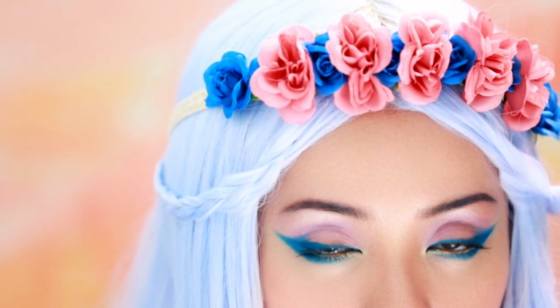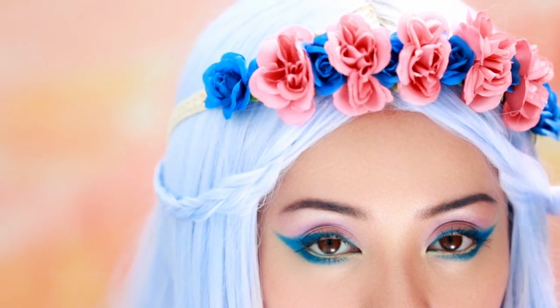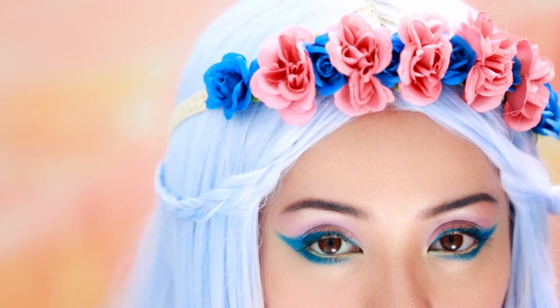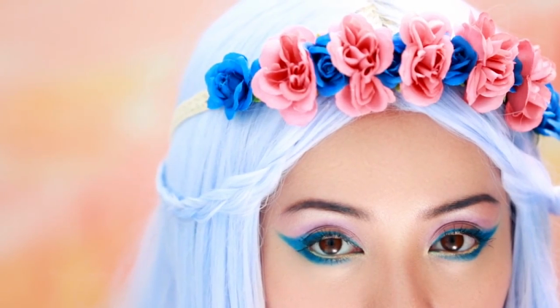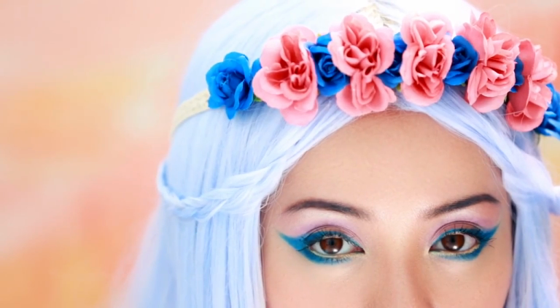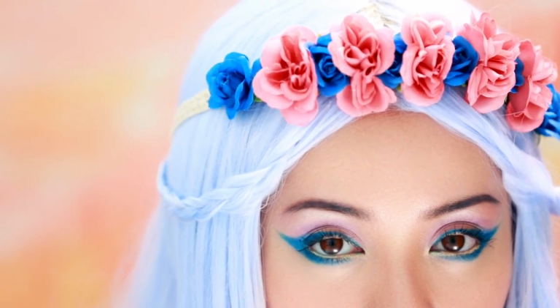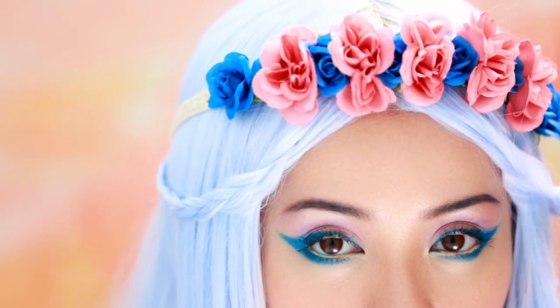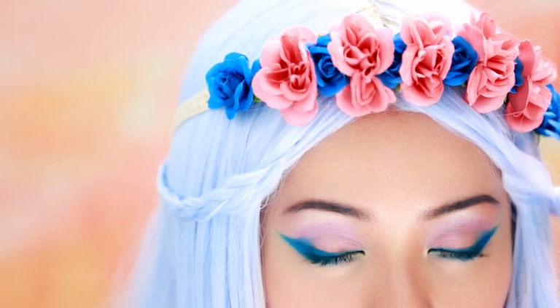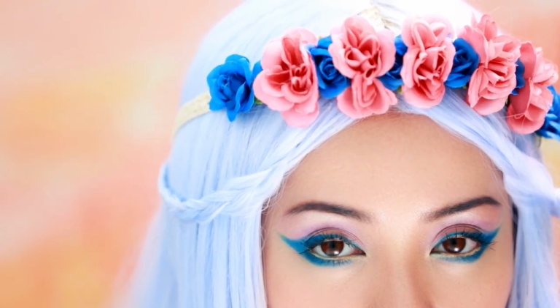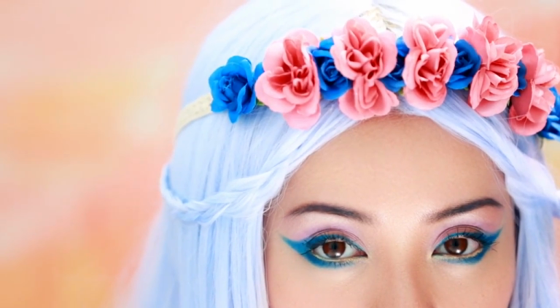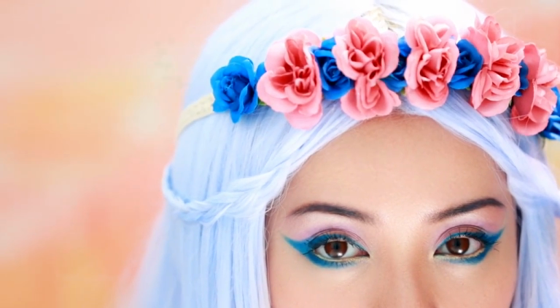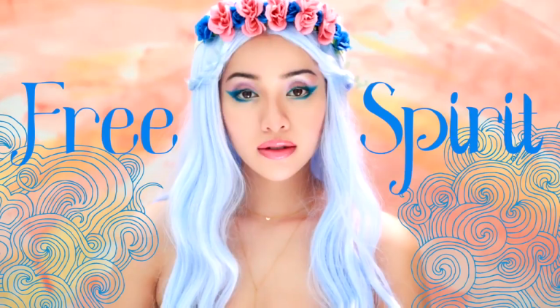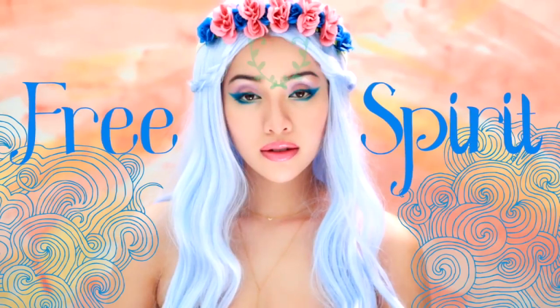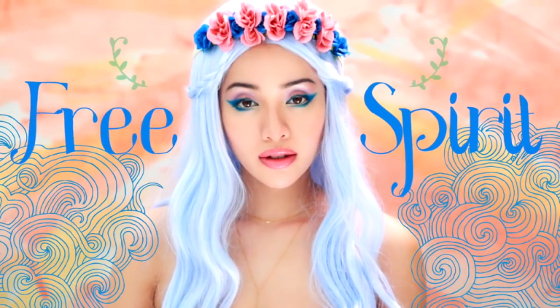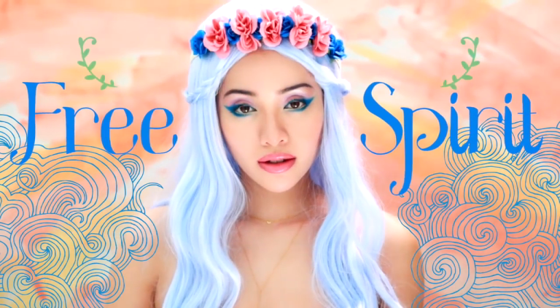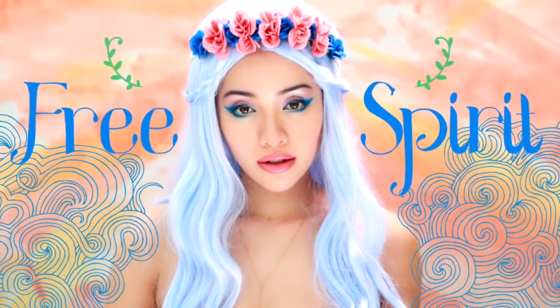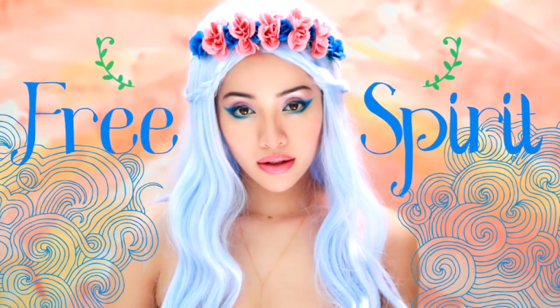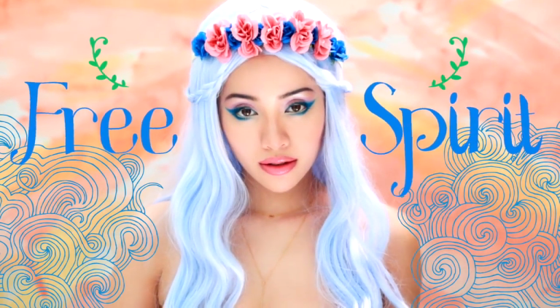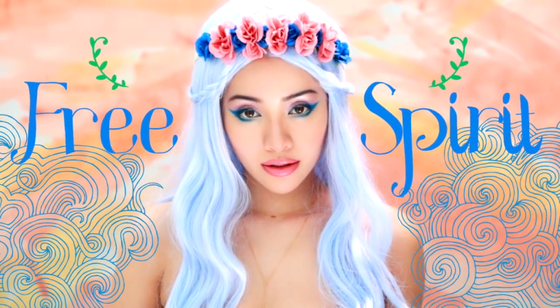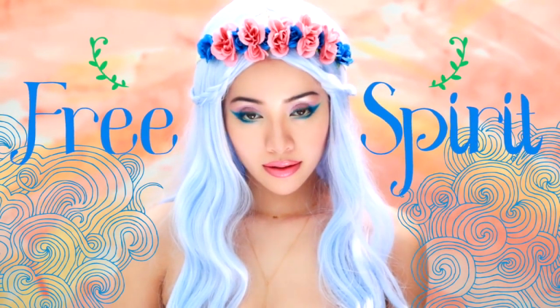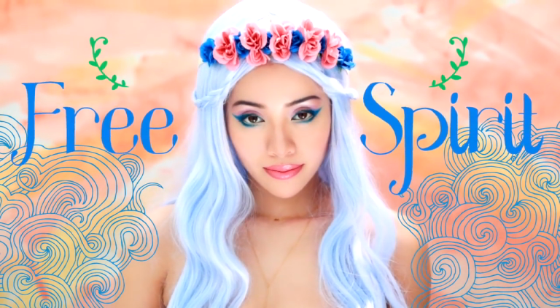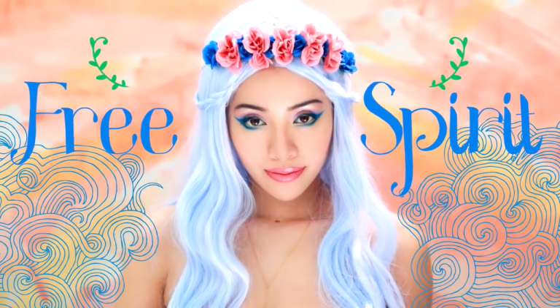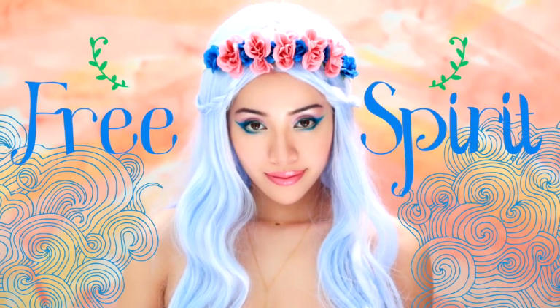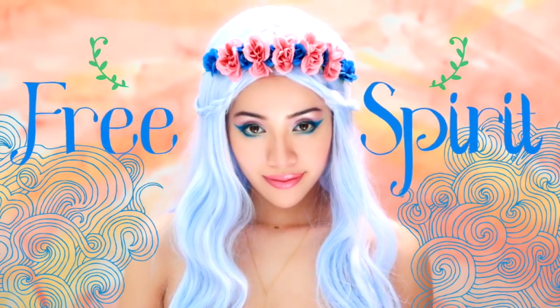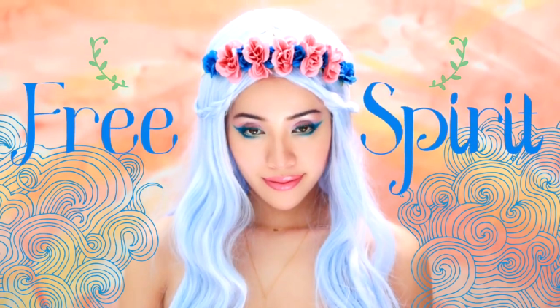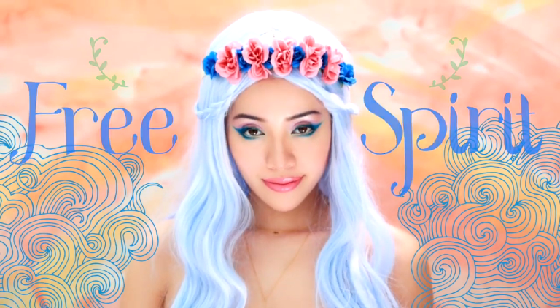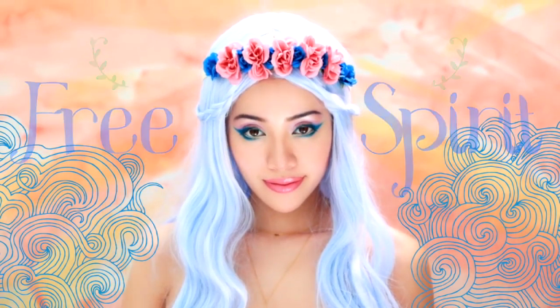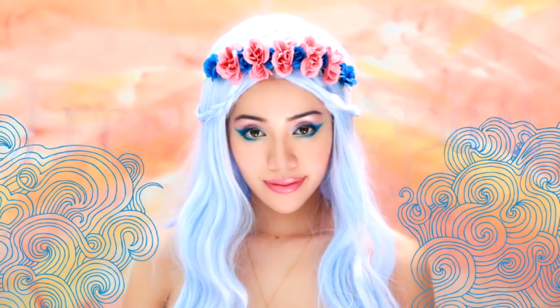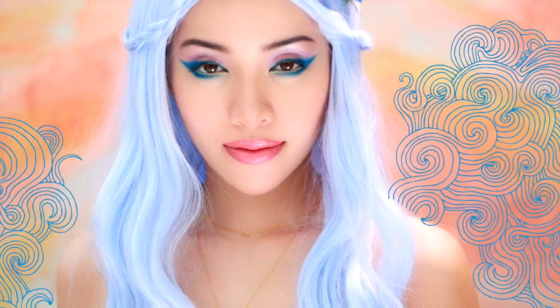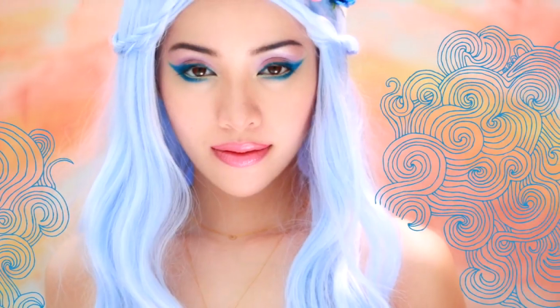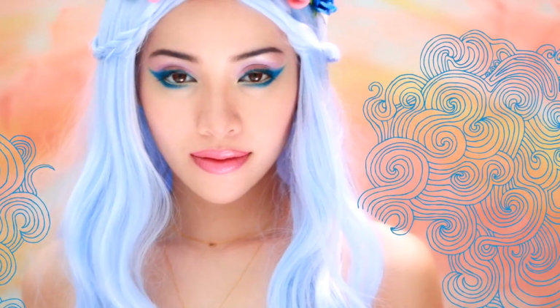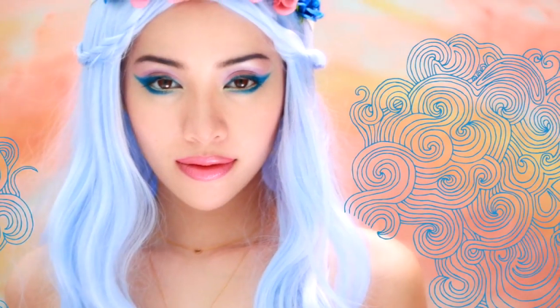Hey gorgeous! I have an enchanting beauty look for you to try out. It's perfect for a music festival or any summer parties.